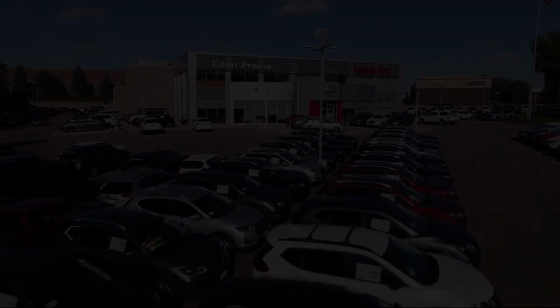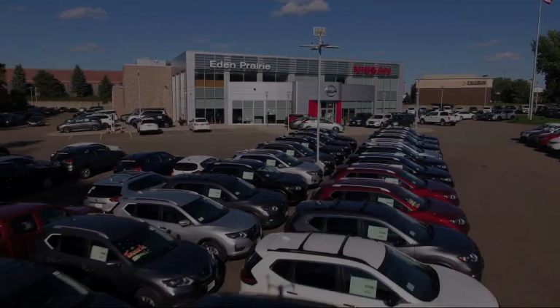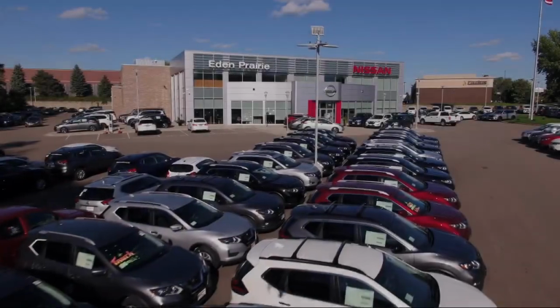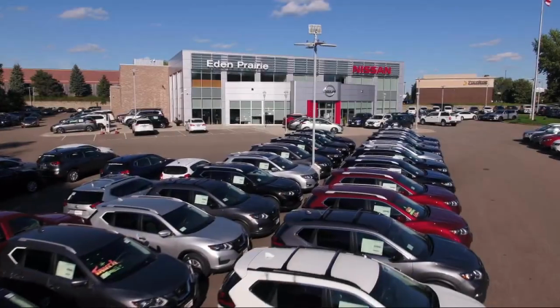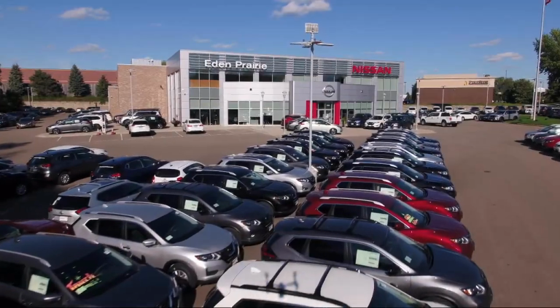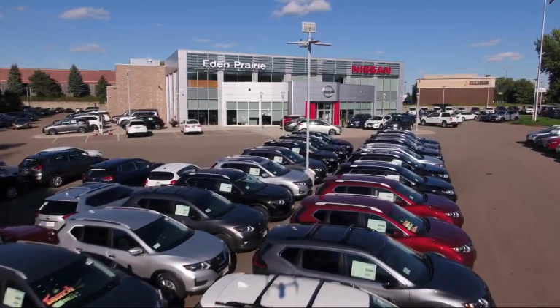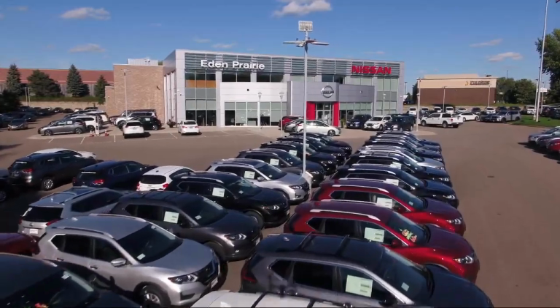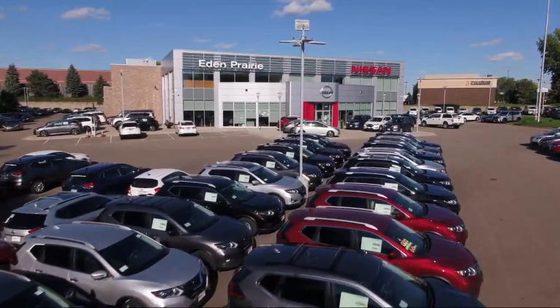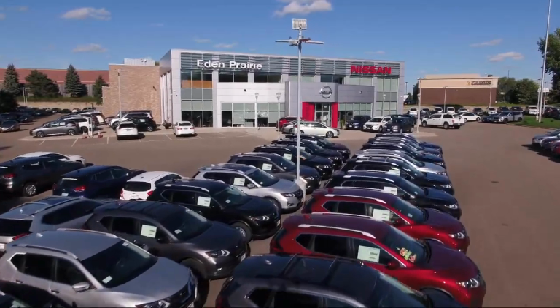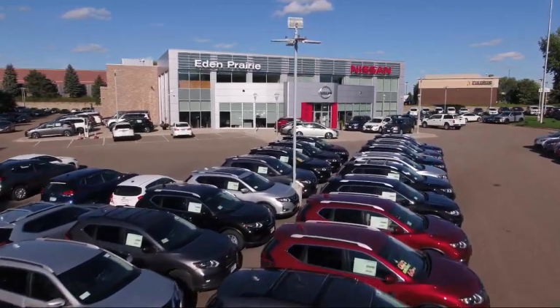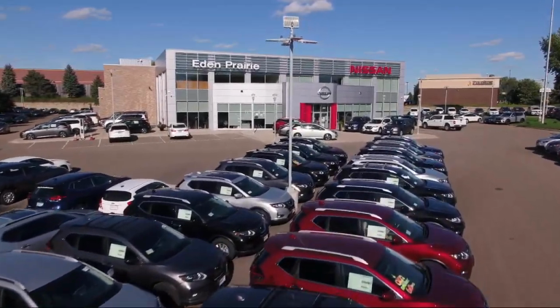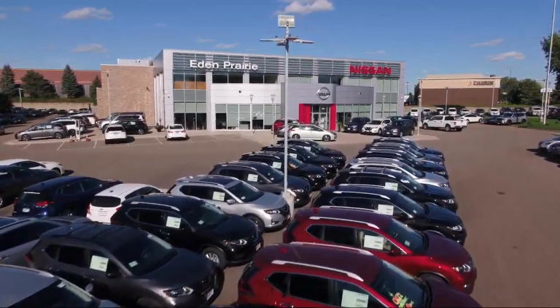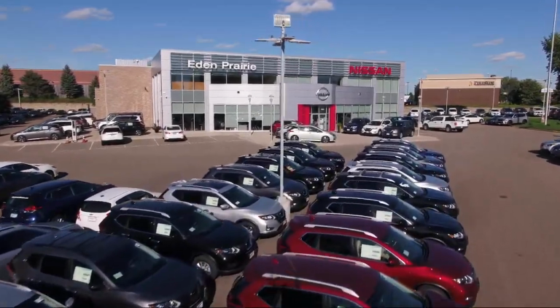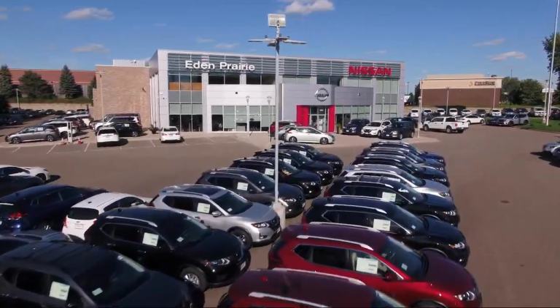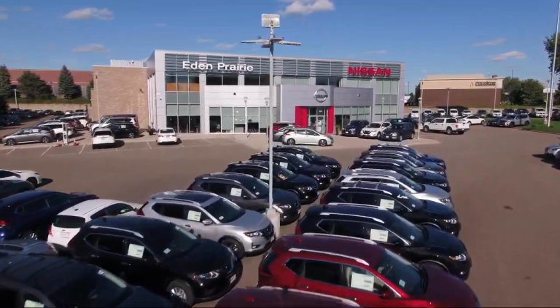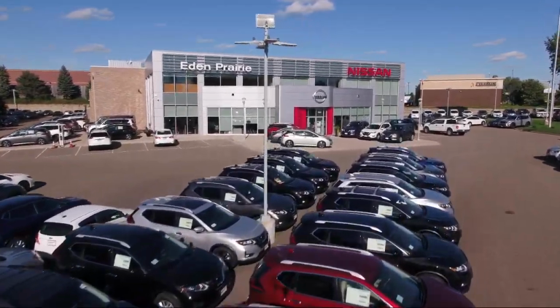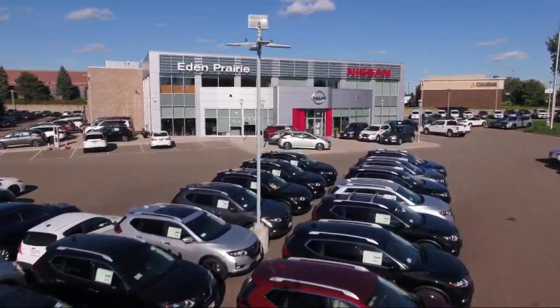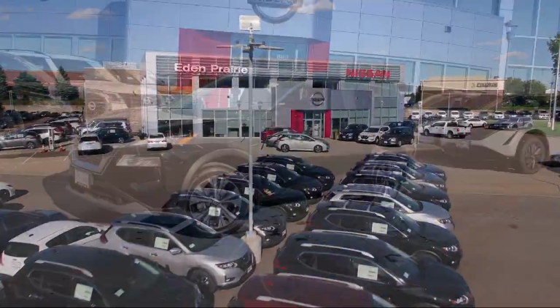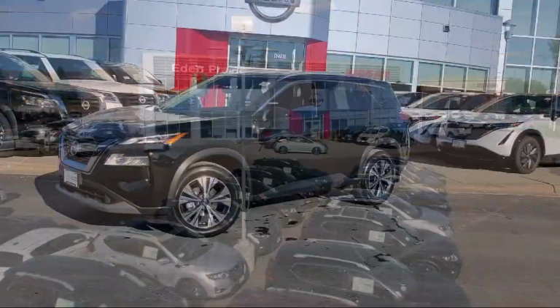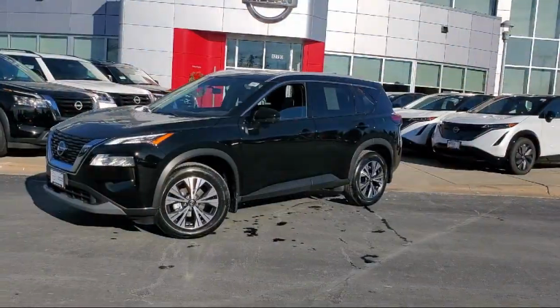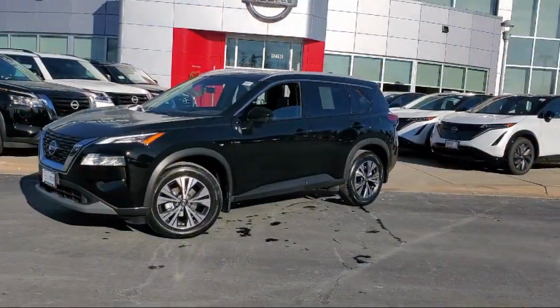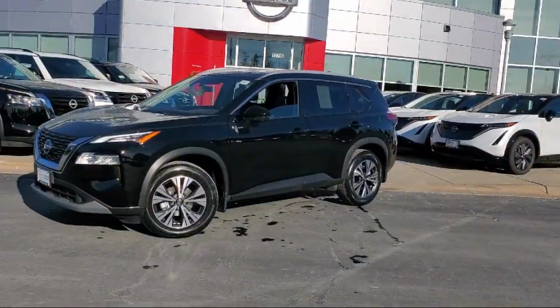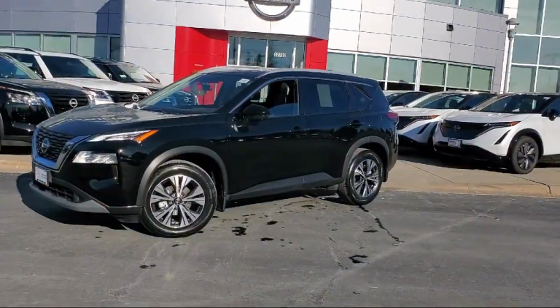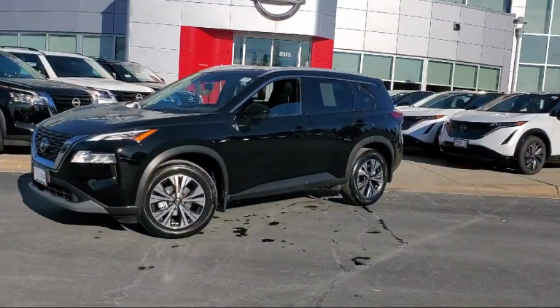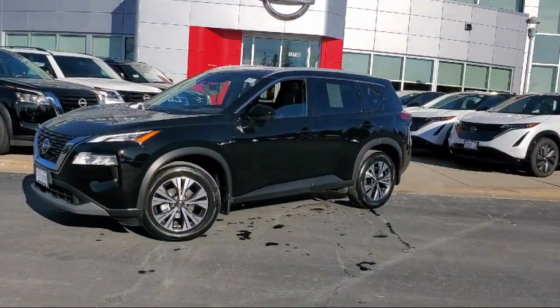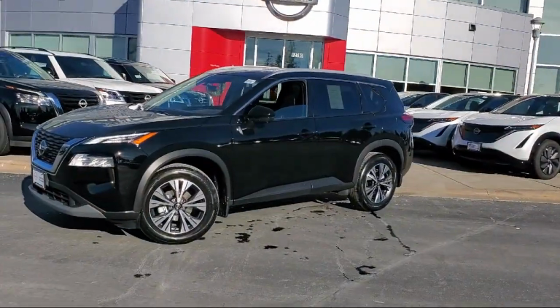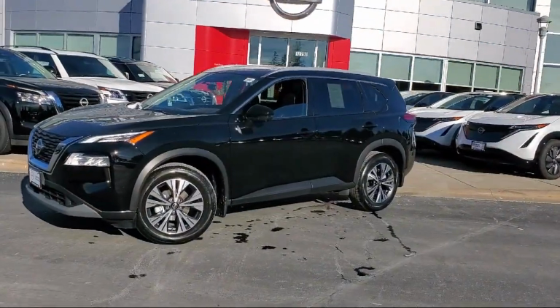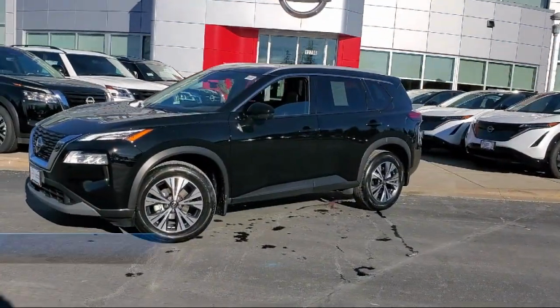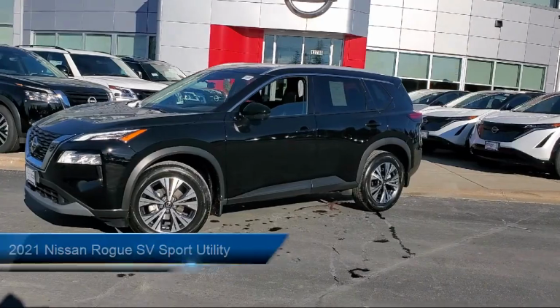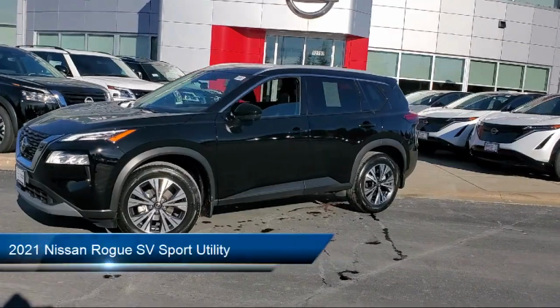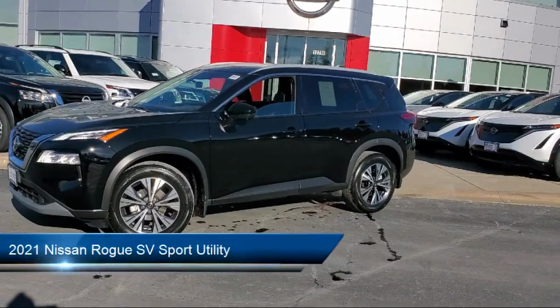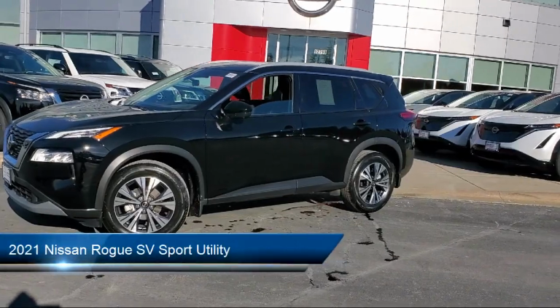Welcome to Eden Prairie Nissan. Here's a look at another one of our great vehicles from our inventory.